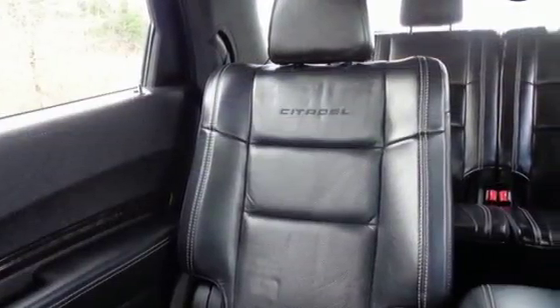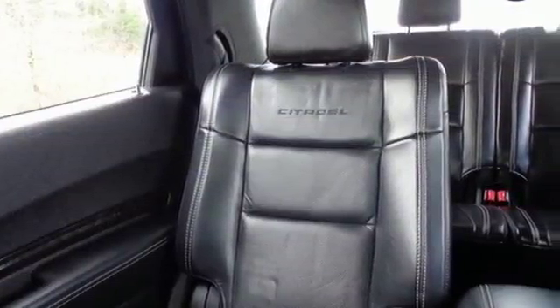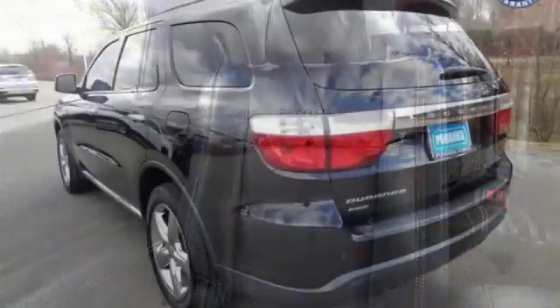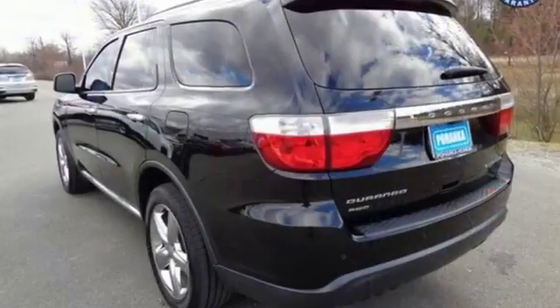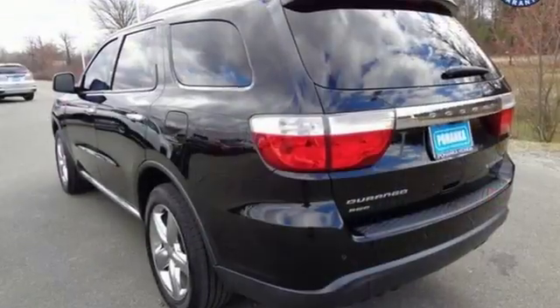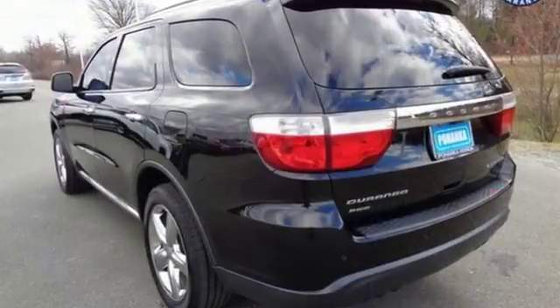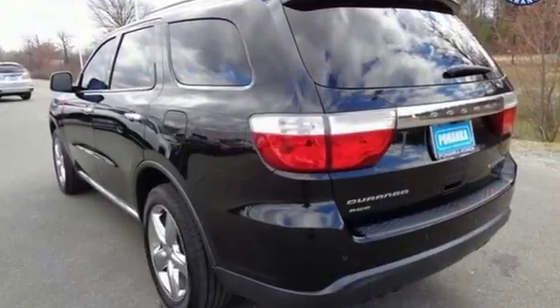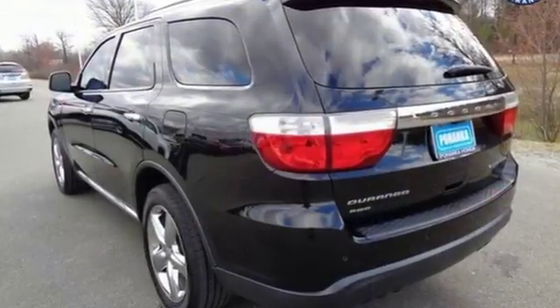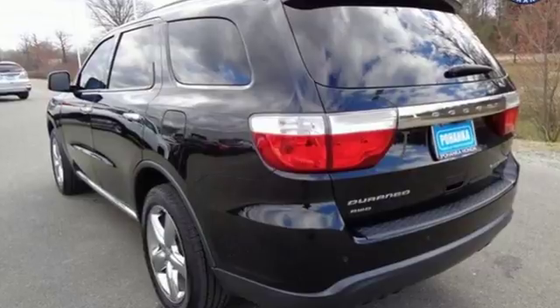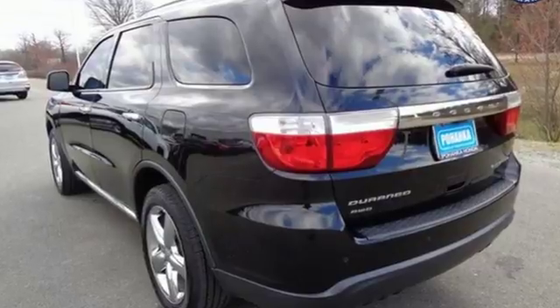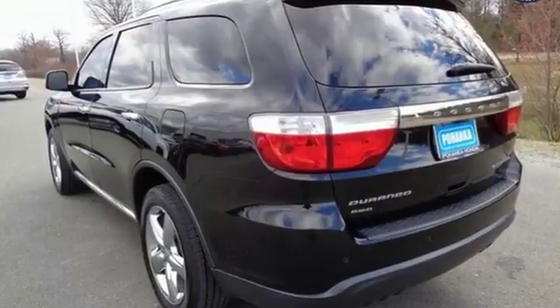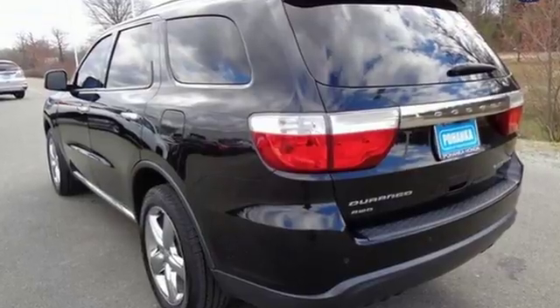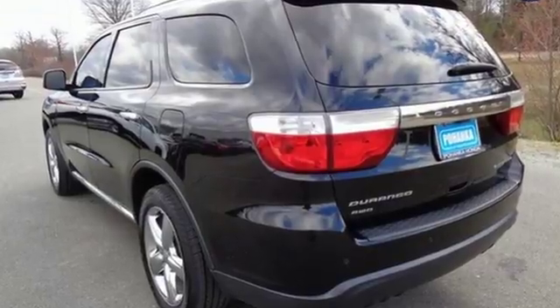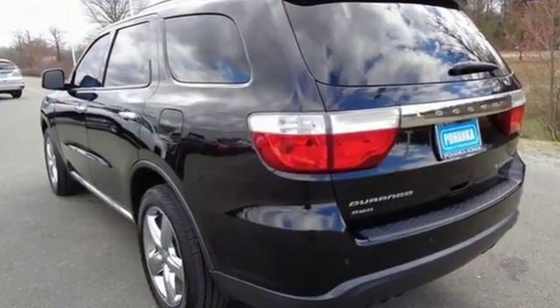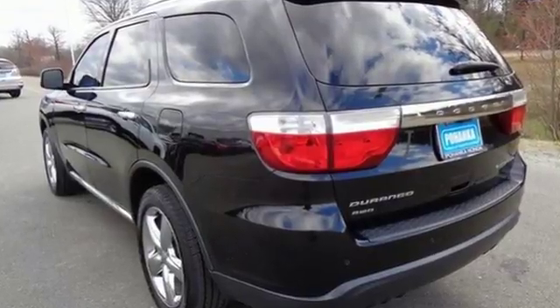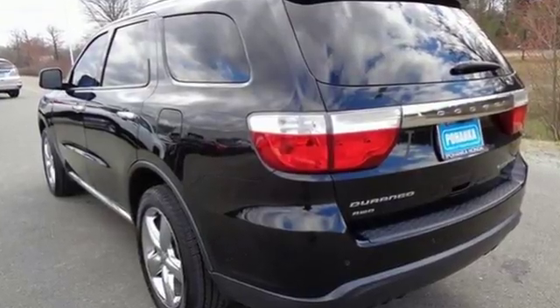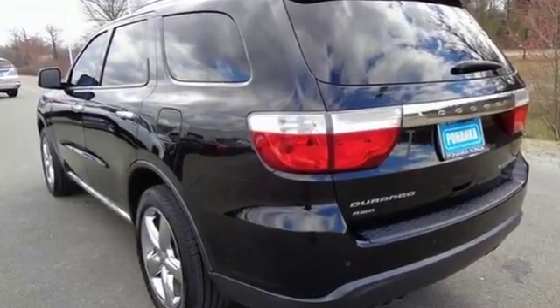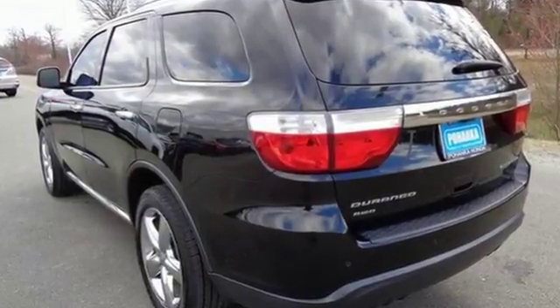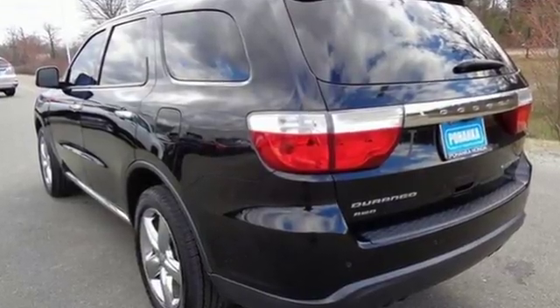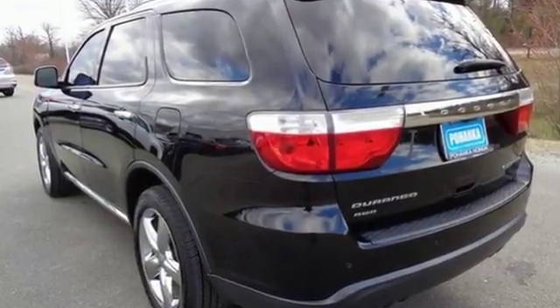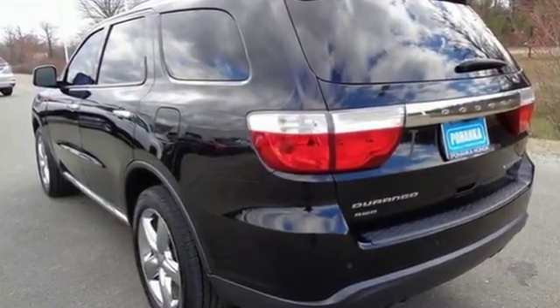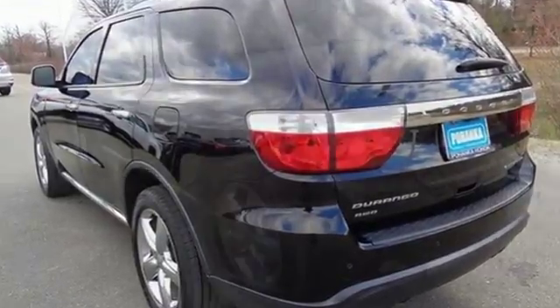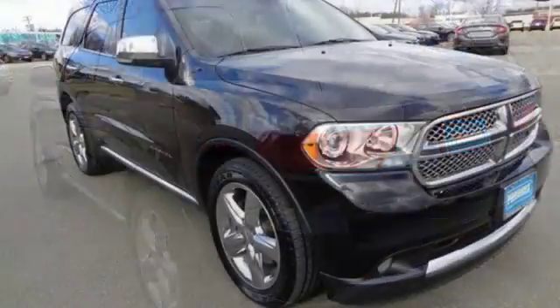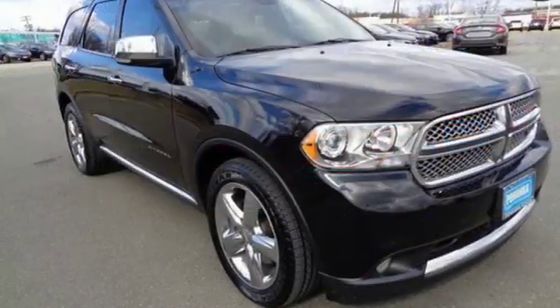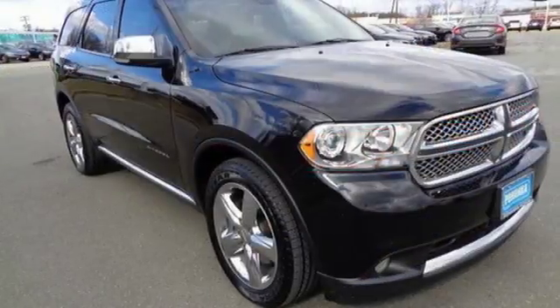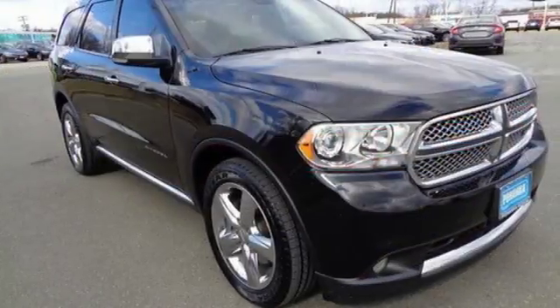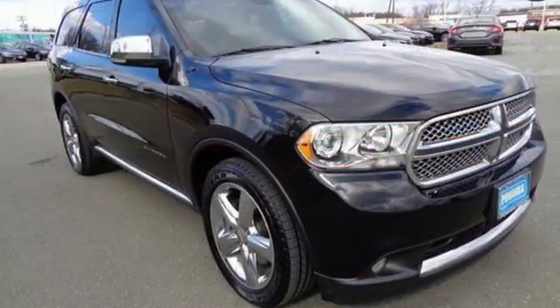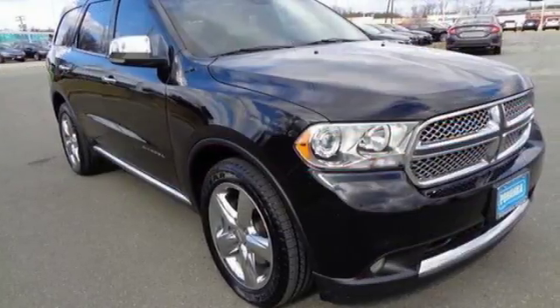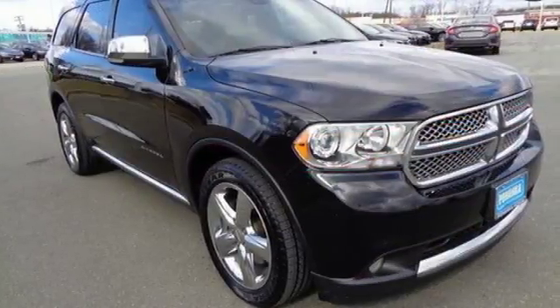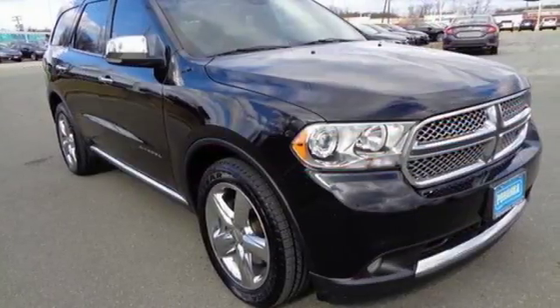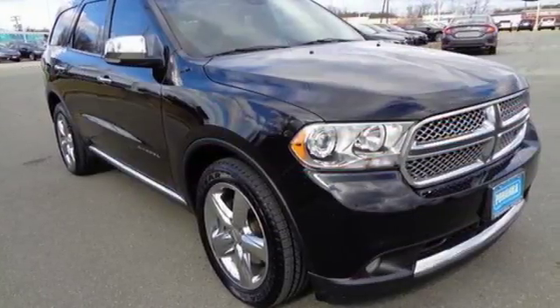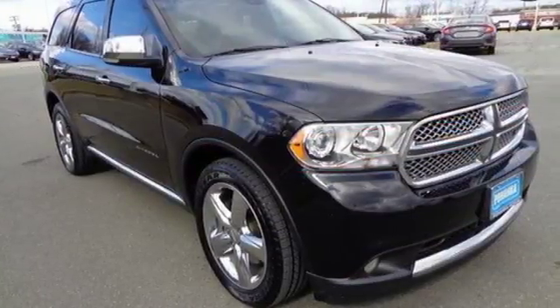The Durango's engine will growl as you hit the gas. Are you ready for an adventure in this 2013 Dodge?